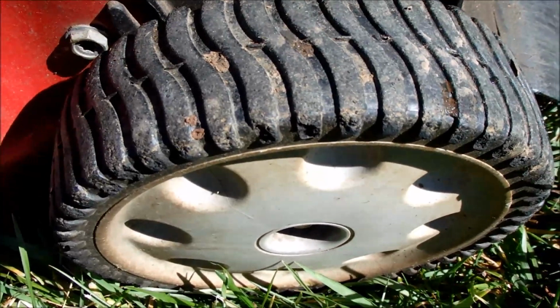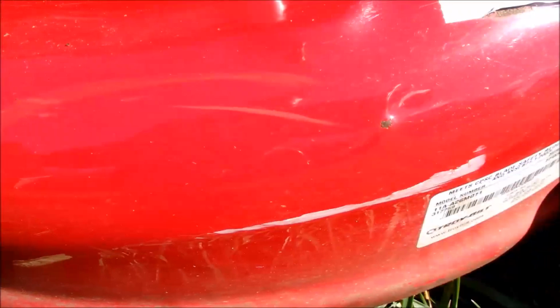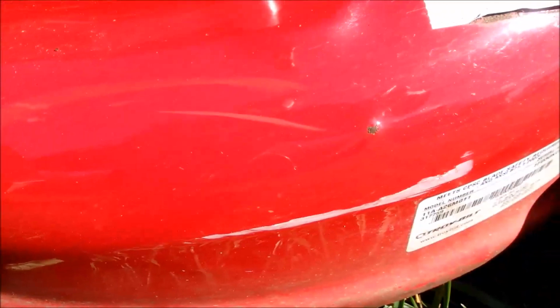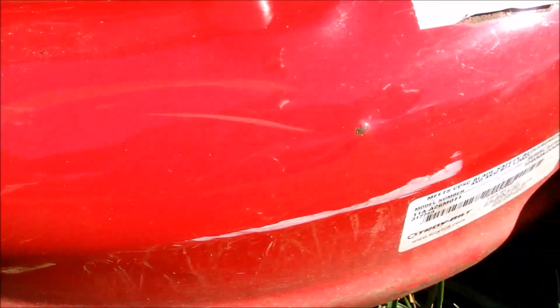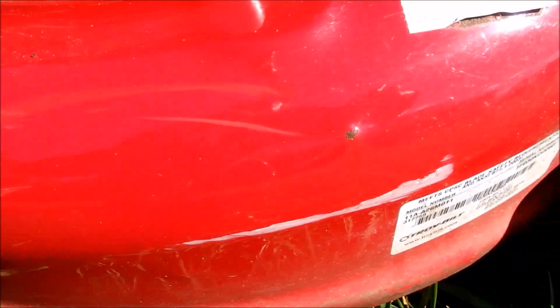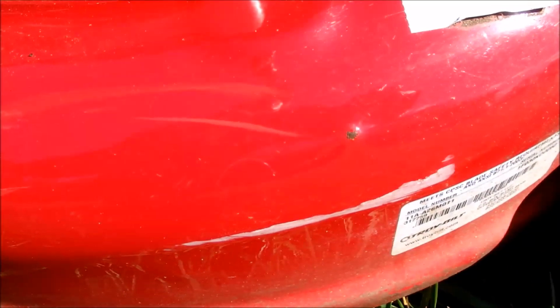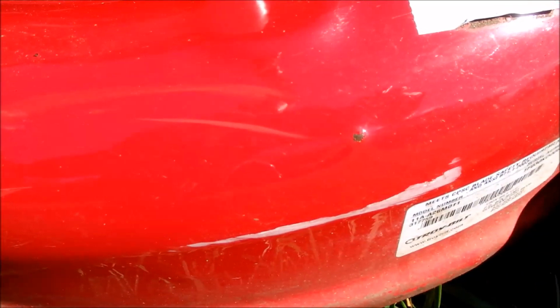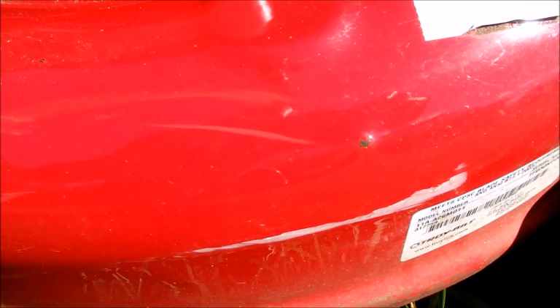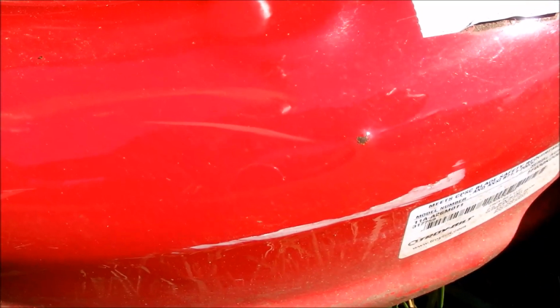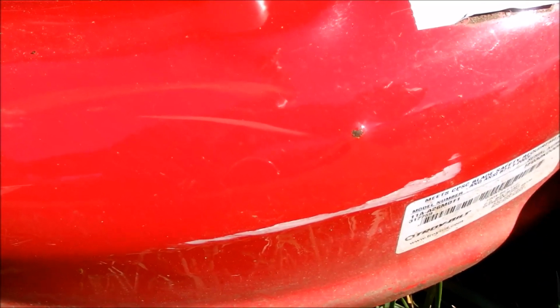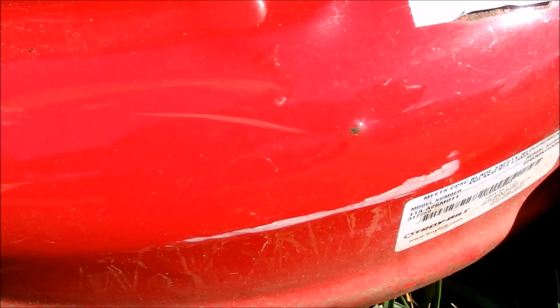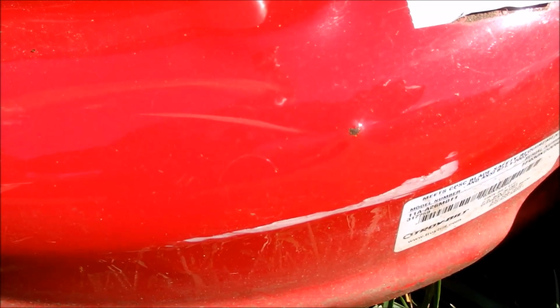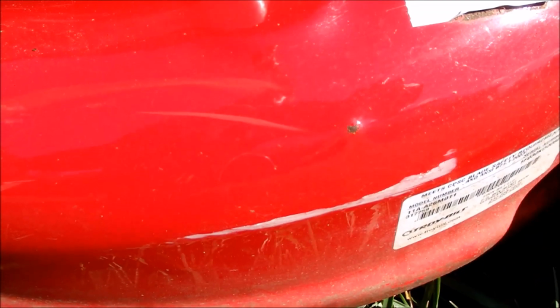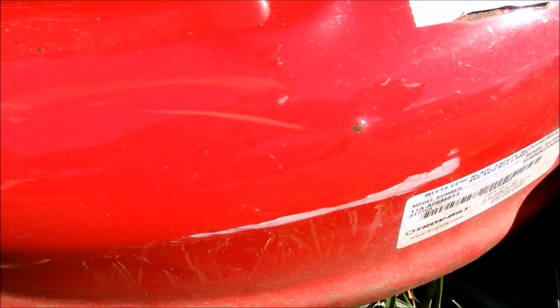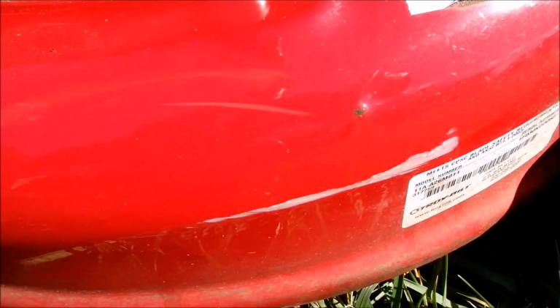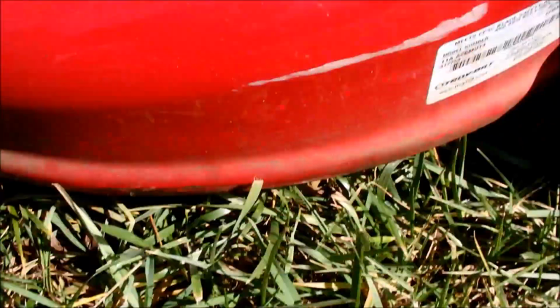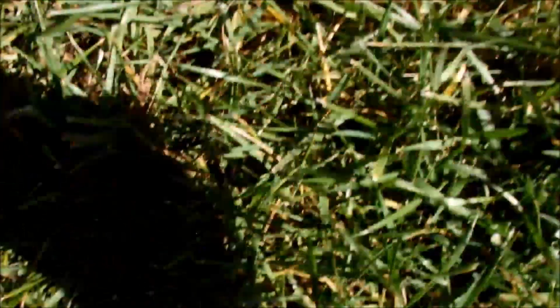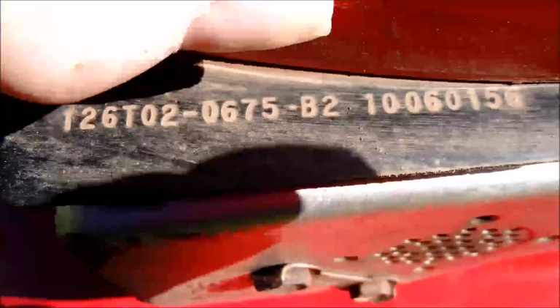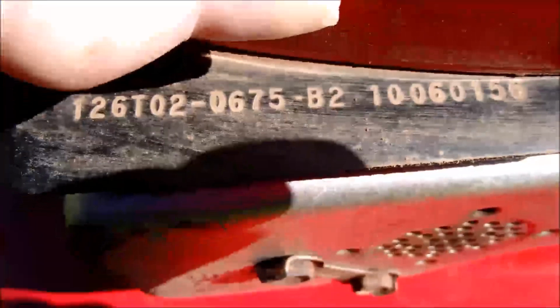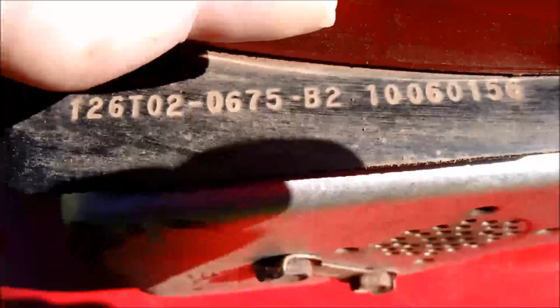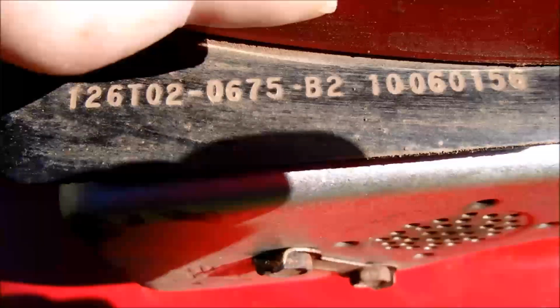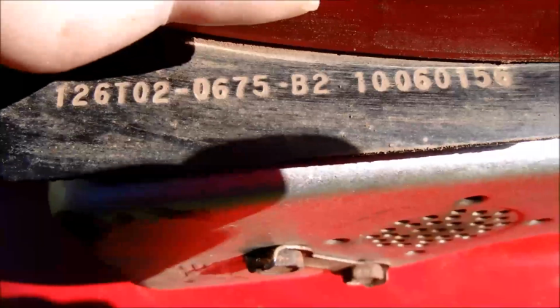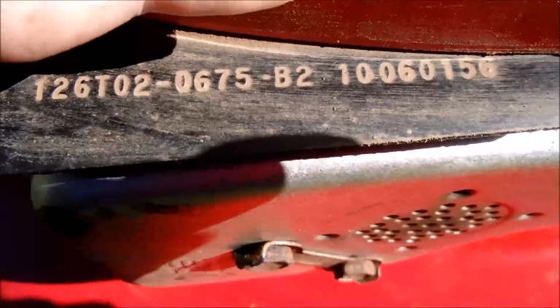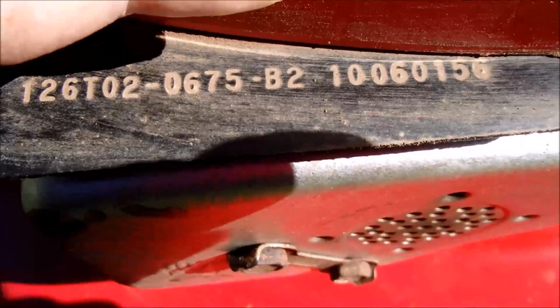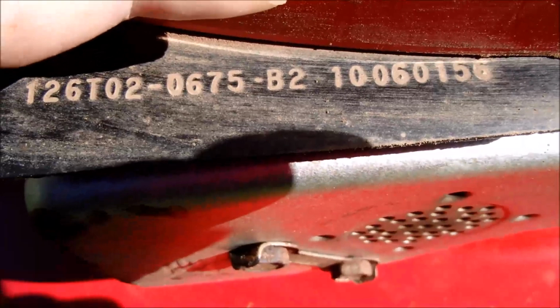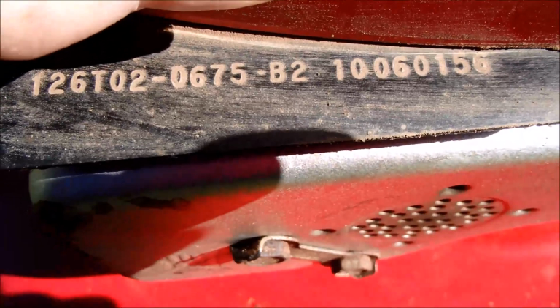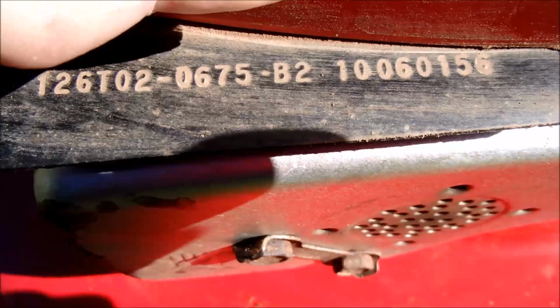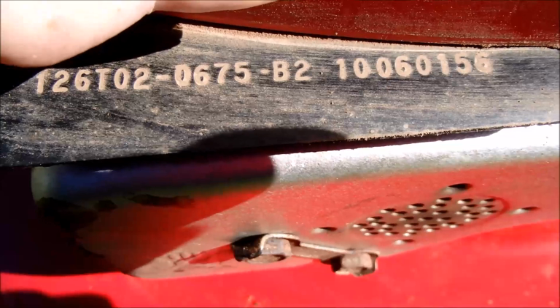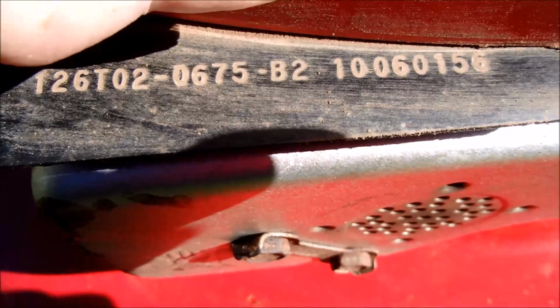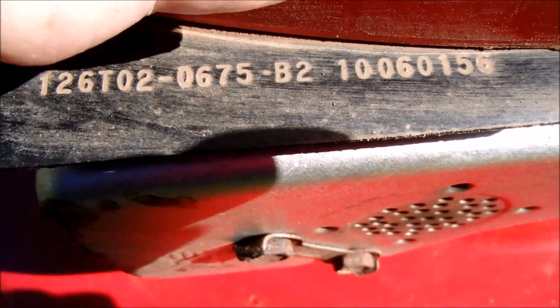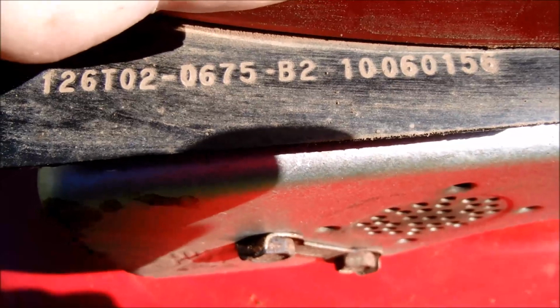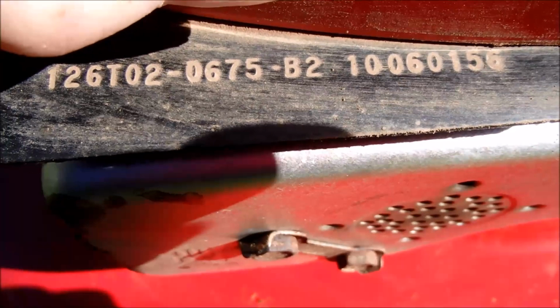Got a few scratches on it, but not too bad. And here is the engine serial number.